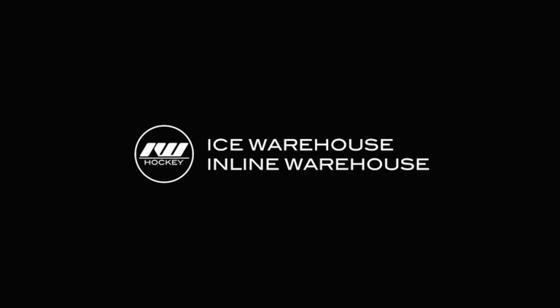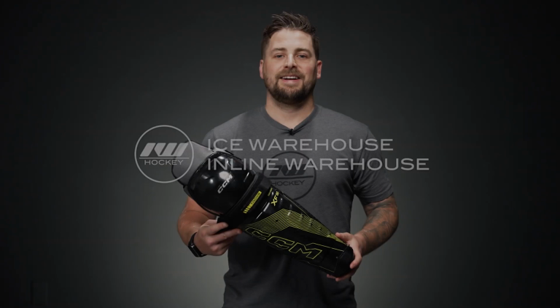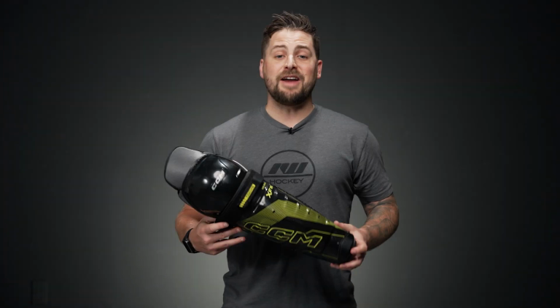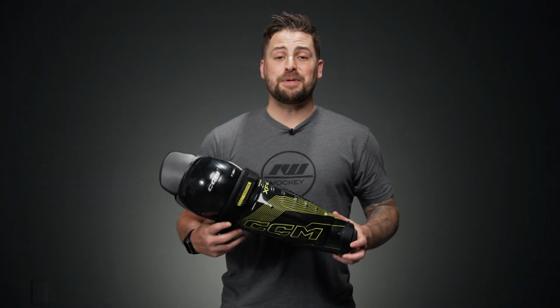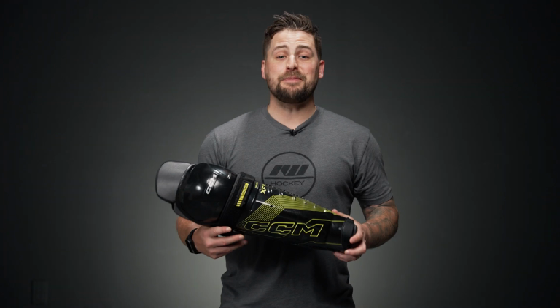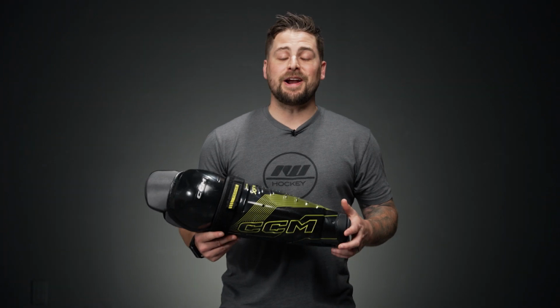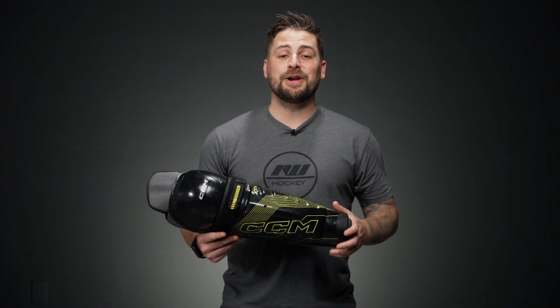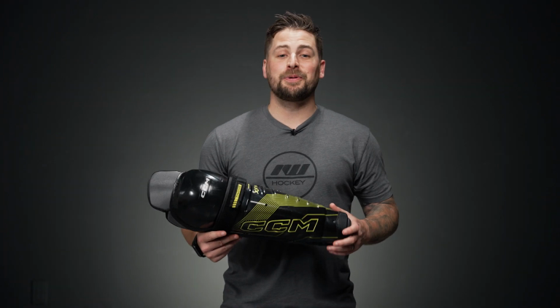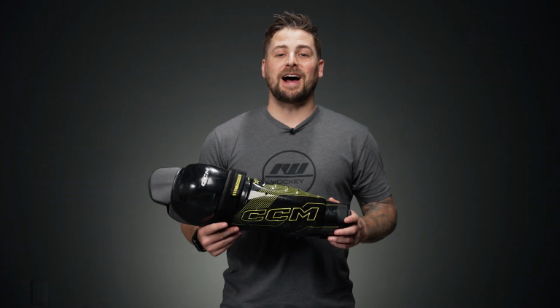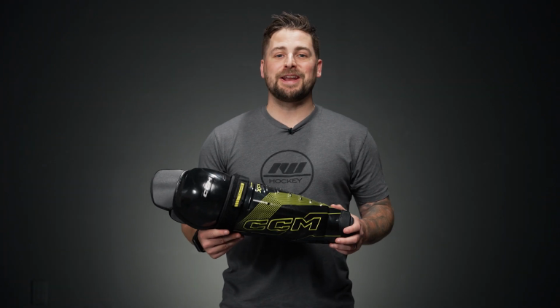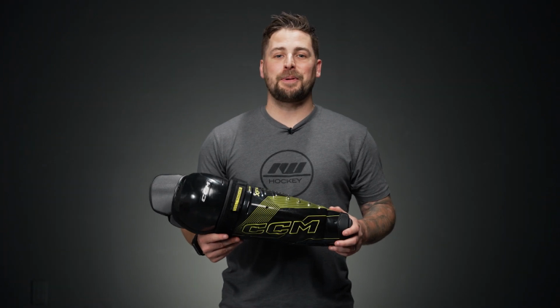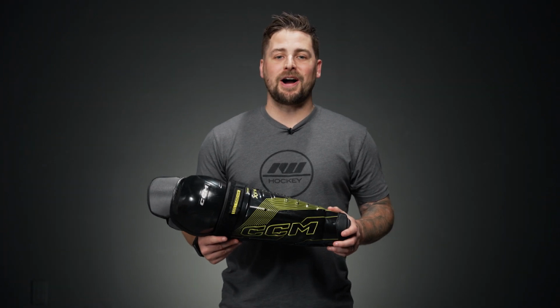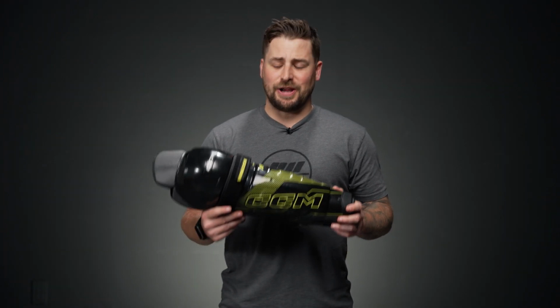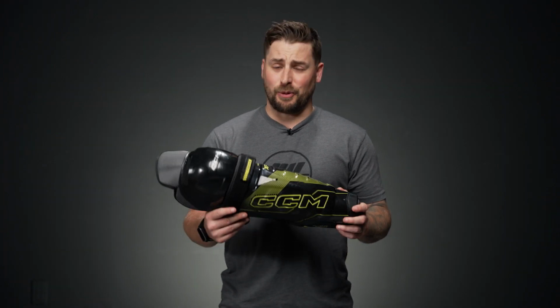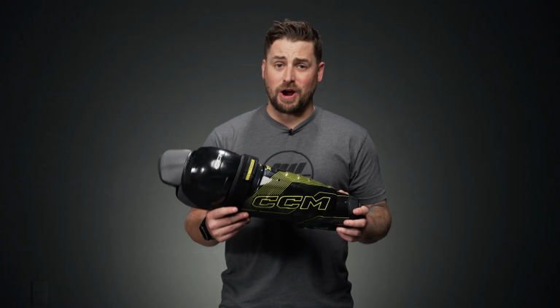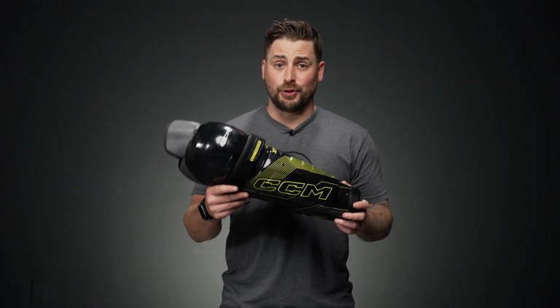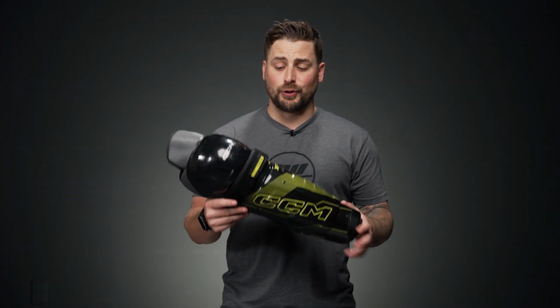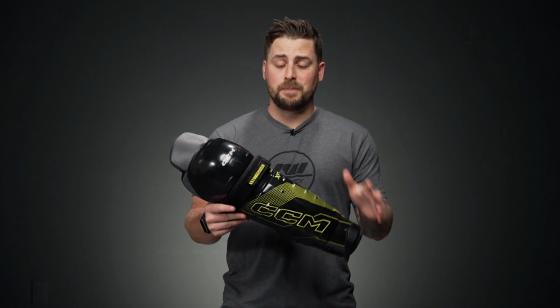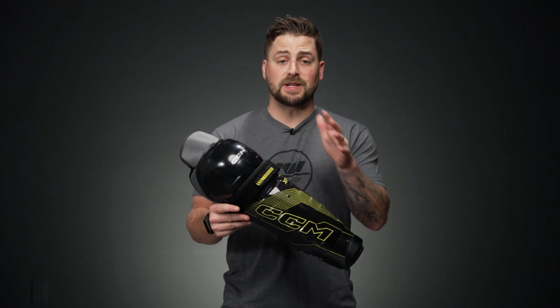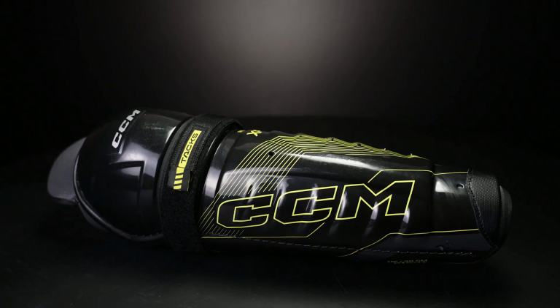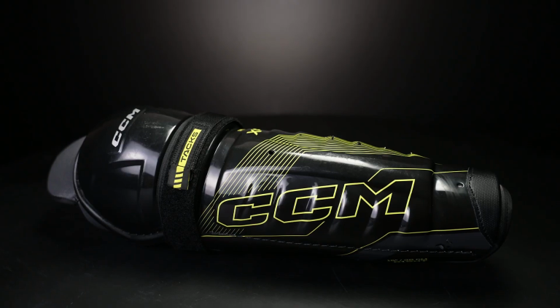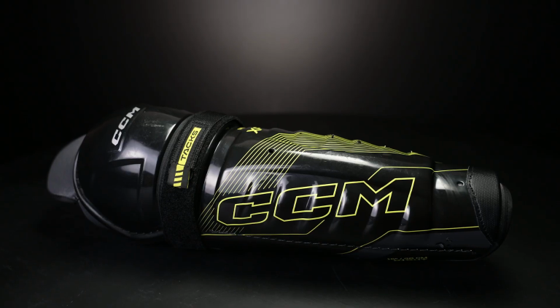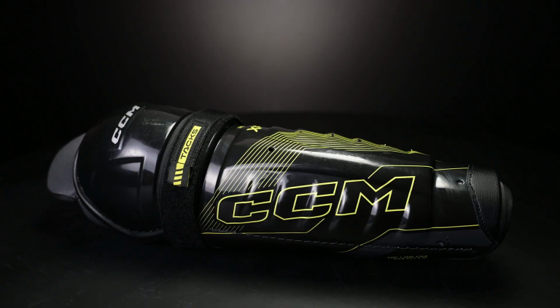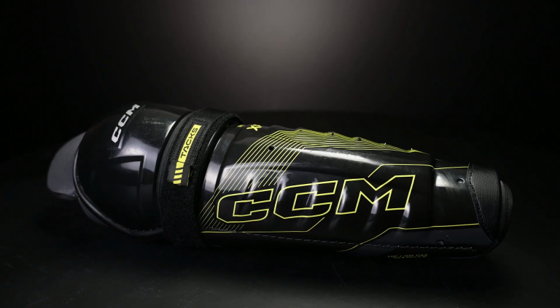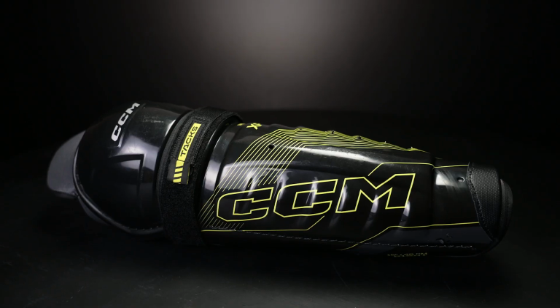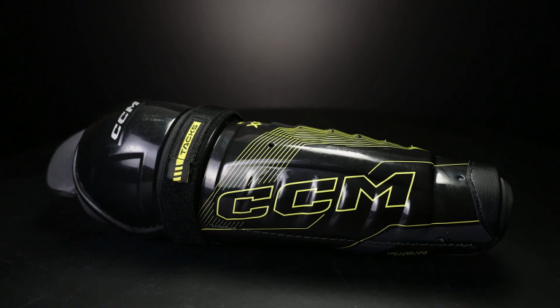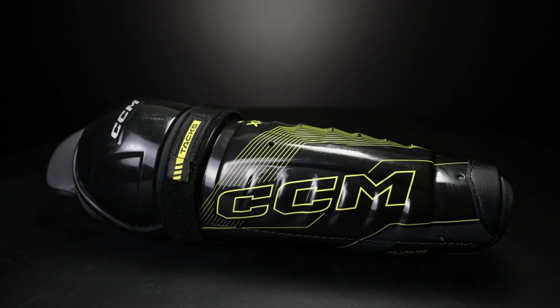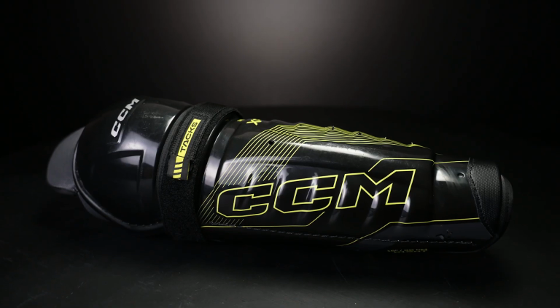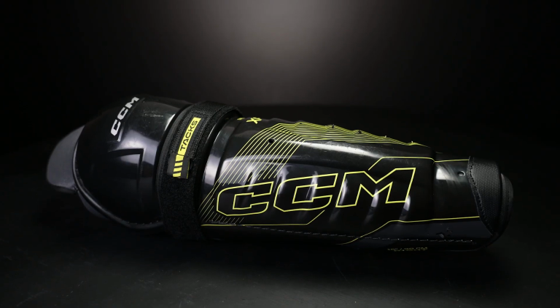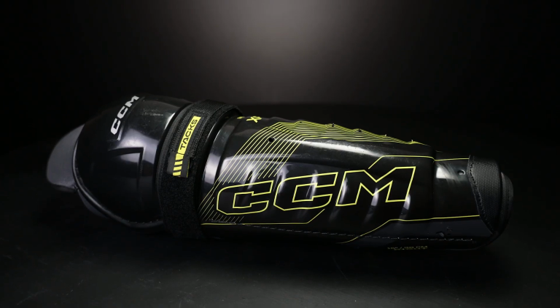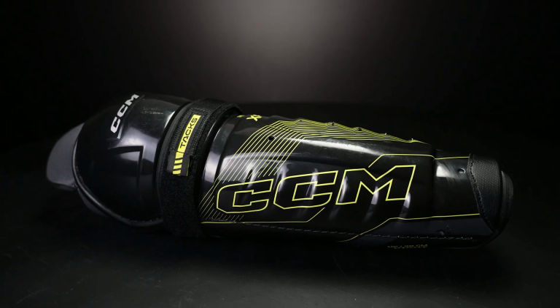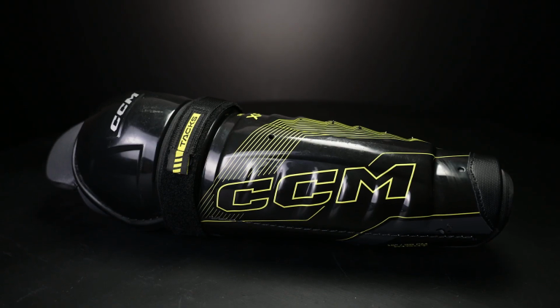Hey everybody, Brandon here with iDubHockey, here to walk you through the CCM Tacks XF80 Shin Guard.